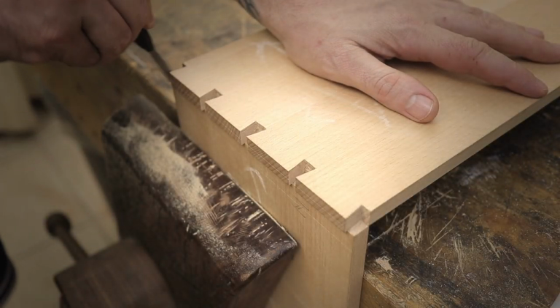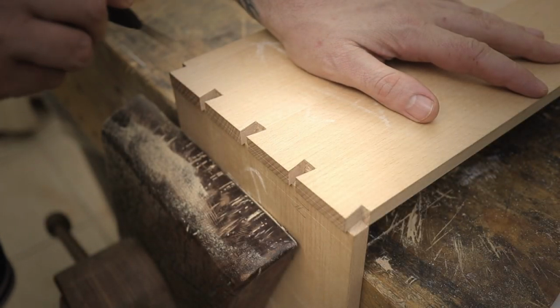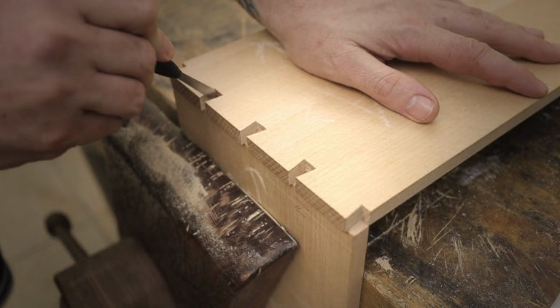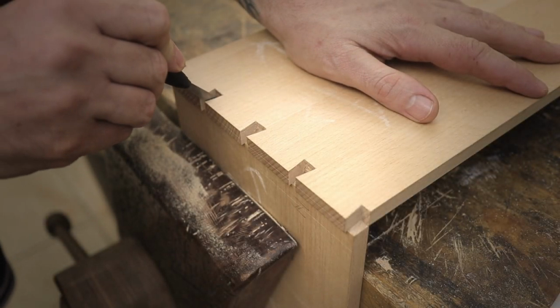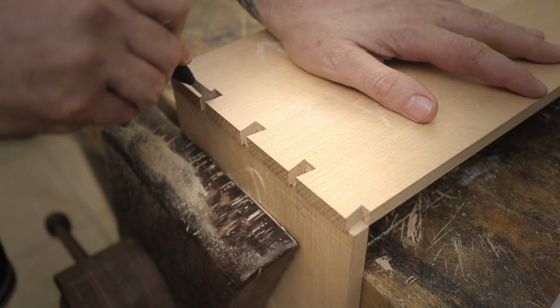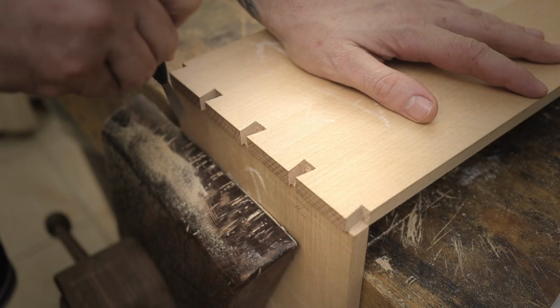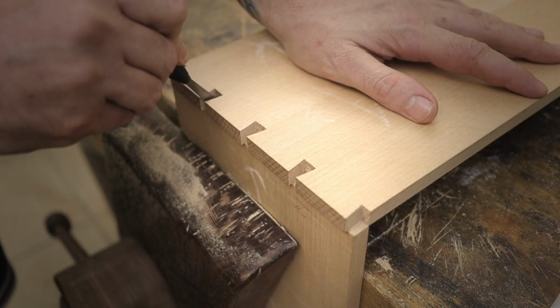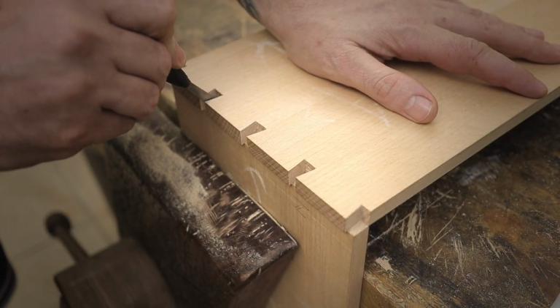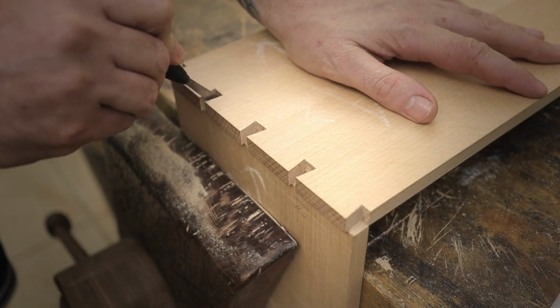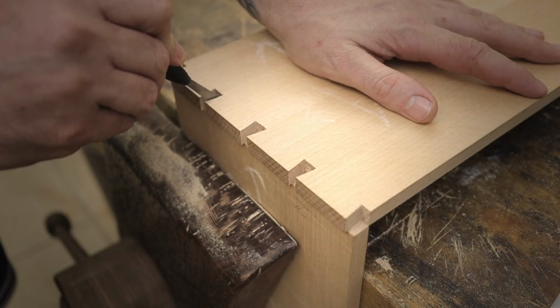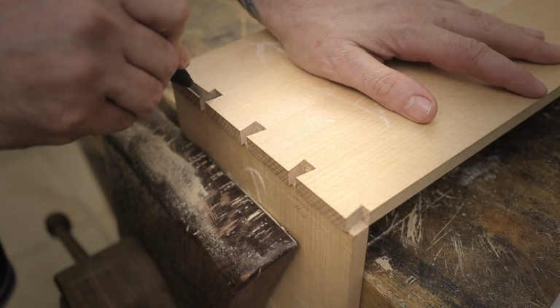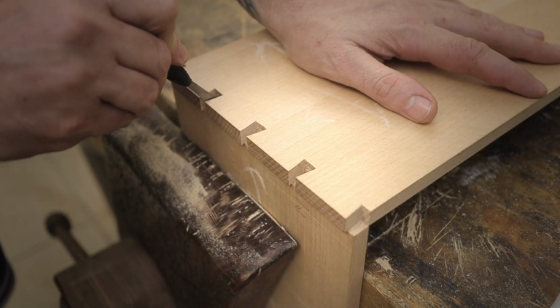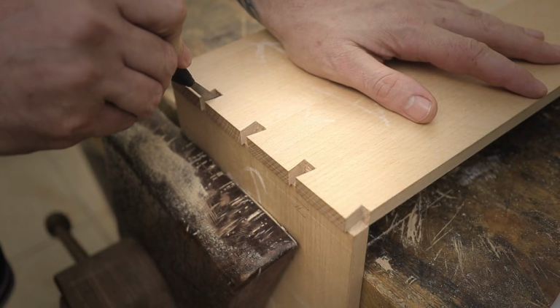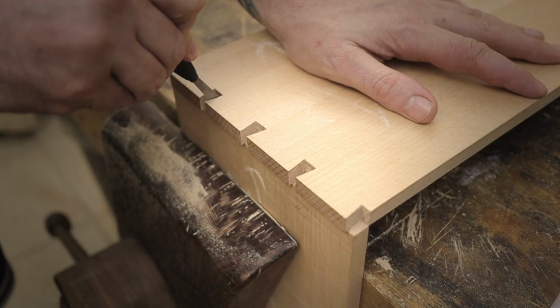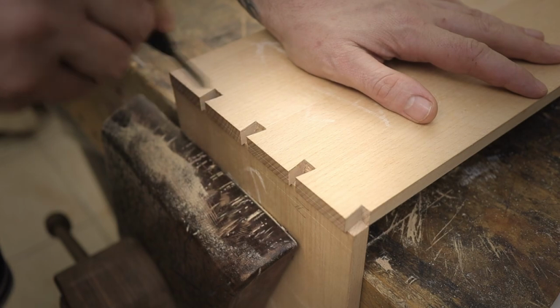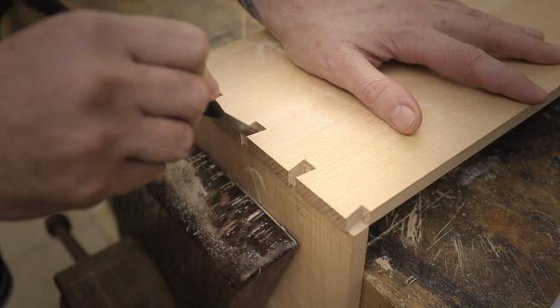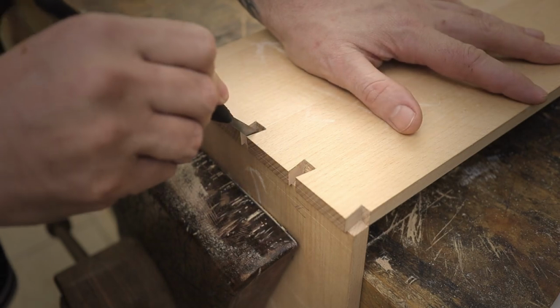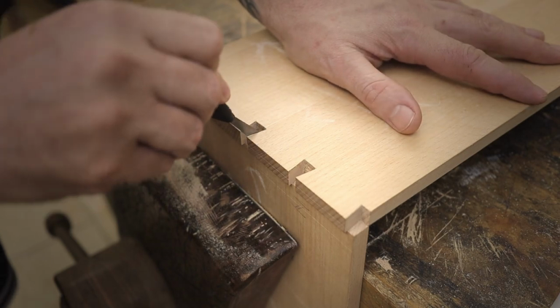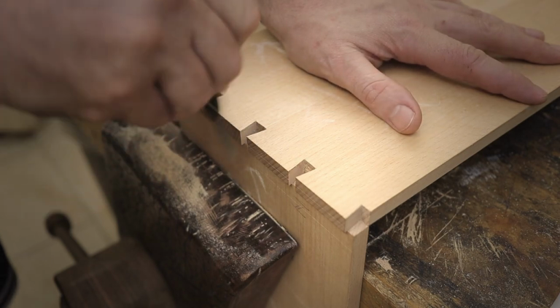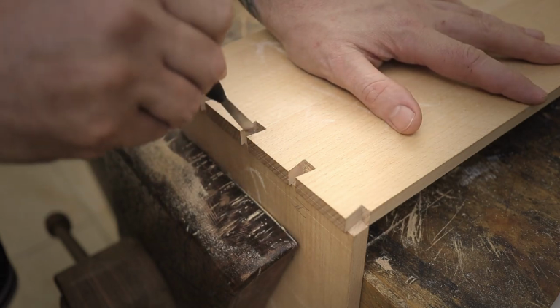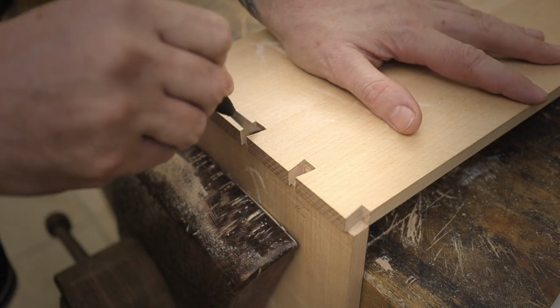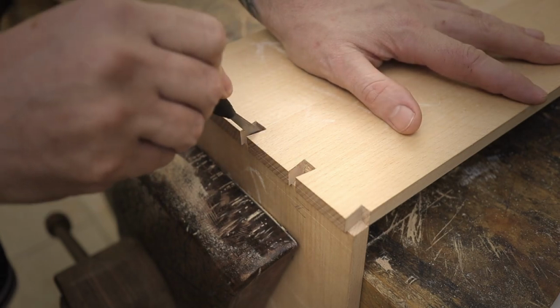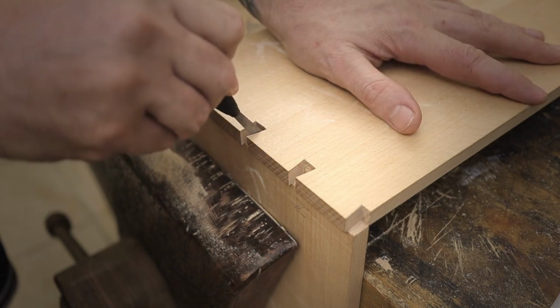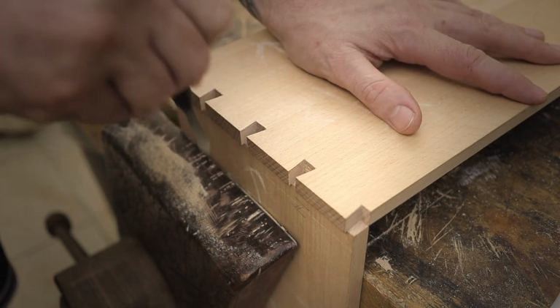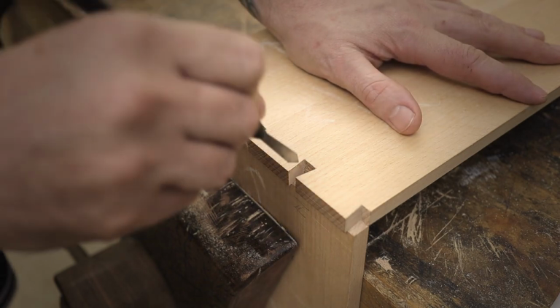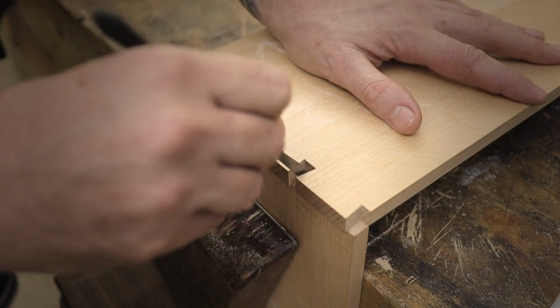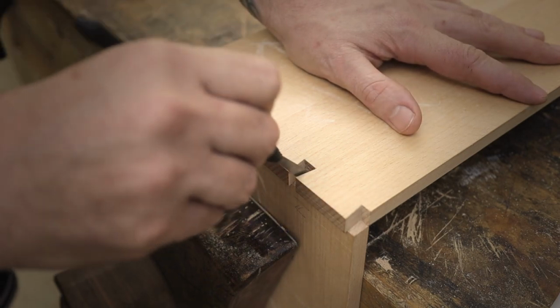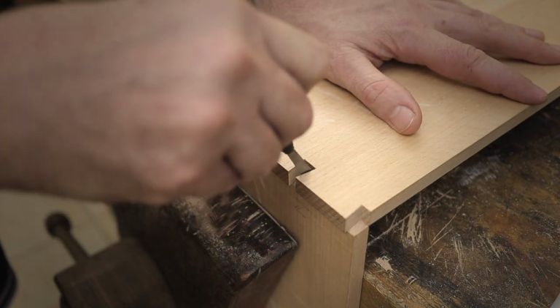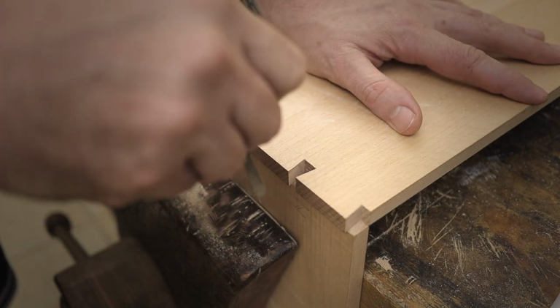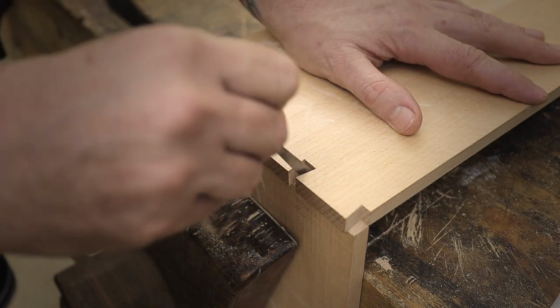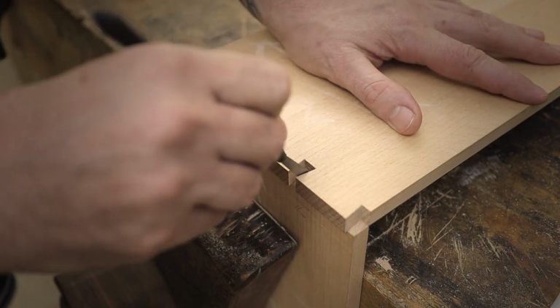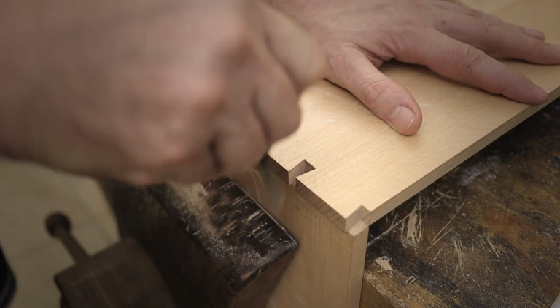After that, it's time to transfer the tails to the pin board, which will also now be cut out.